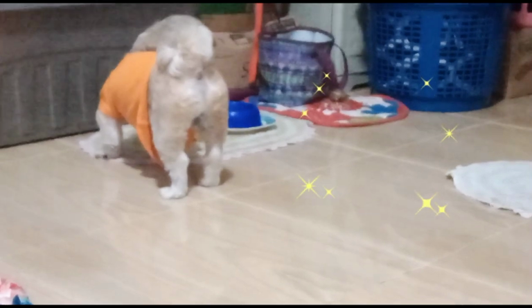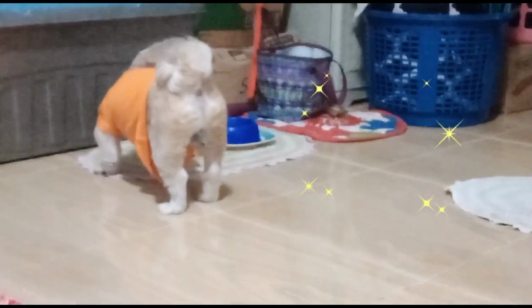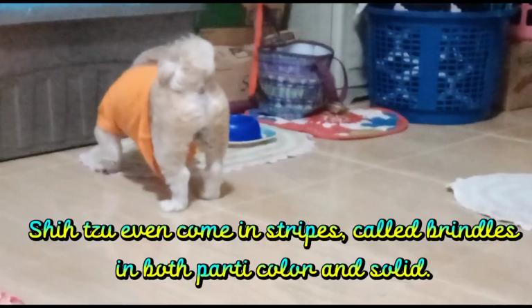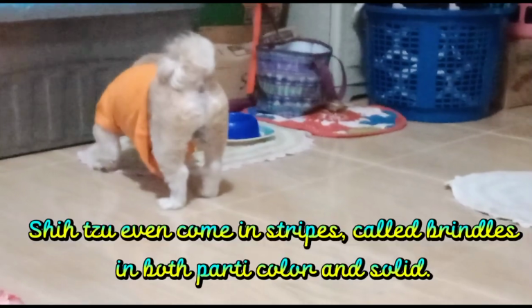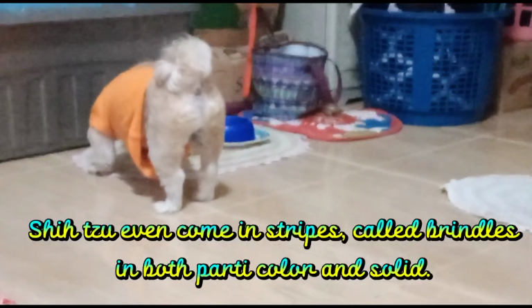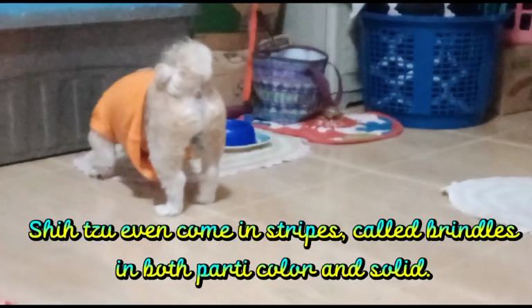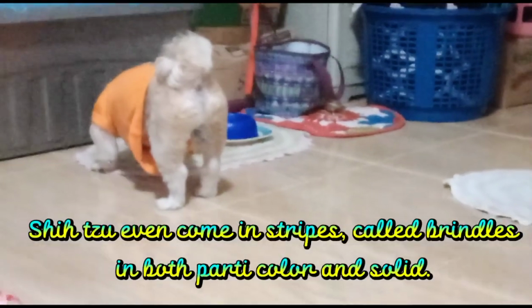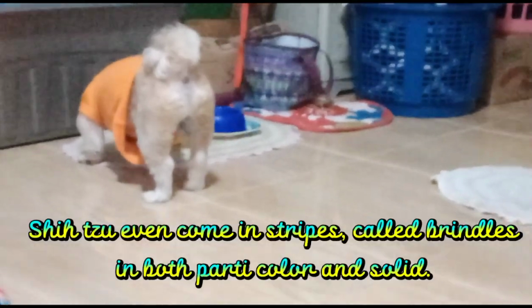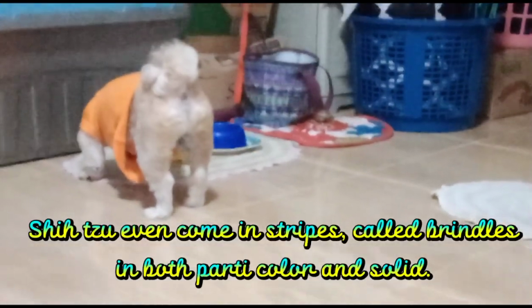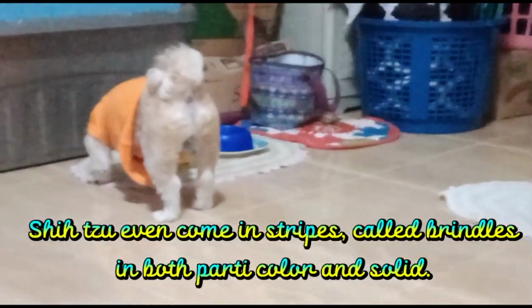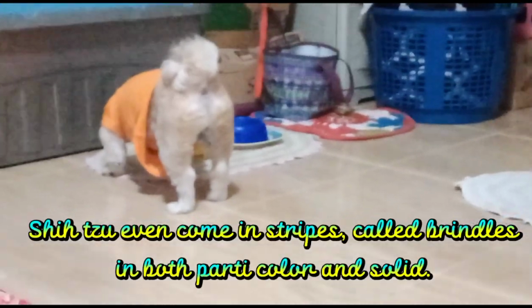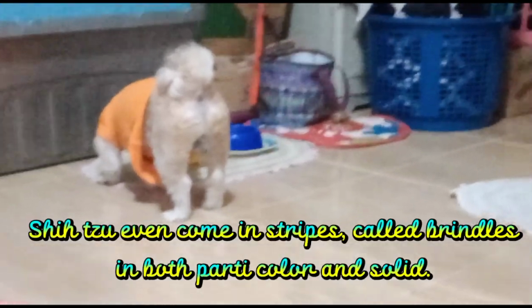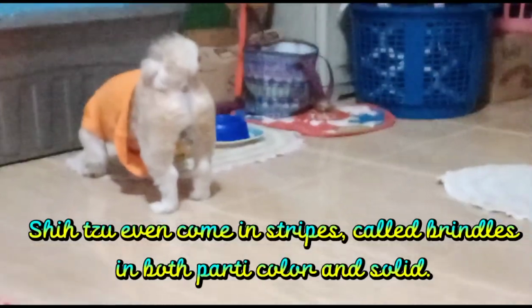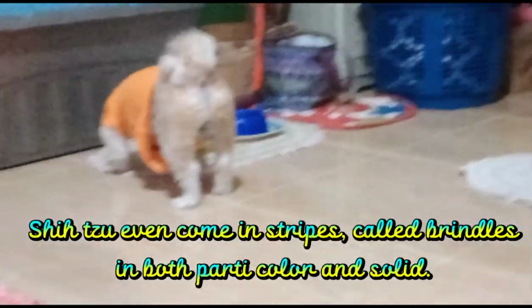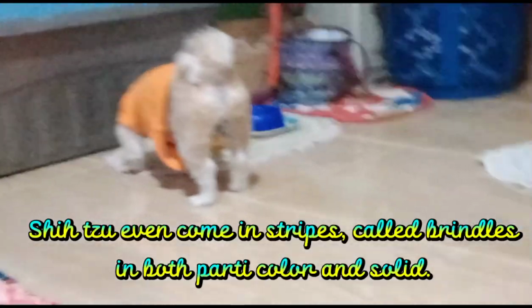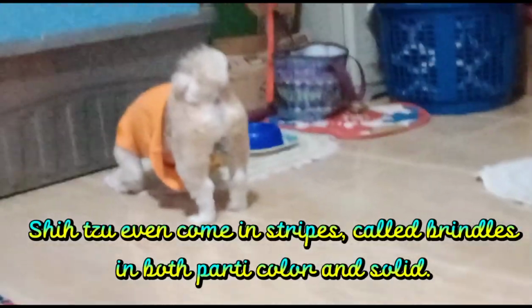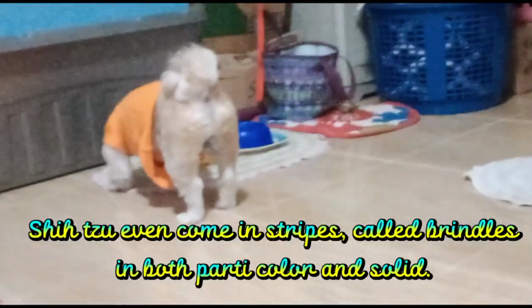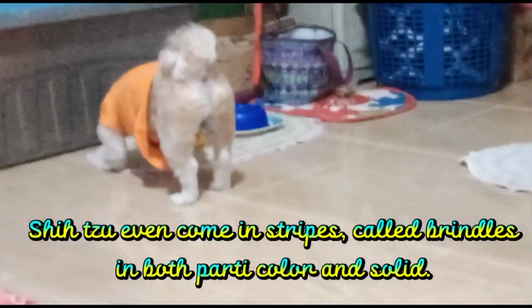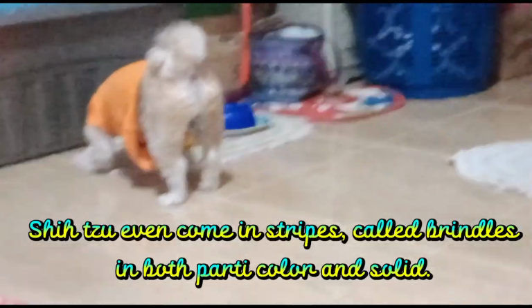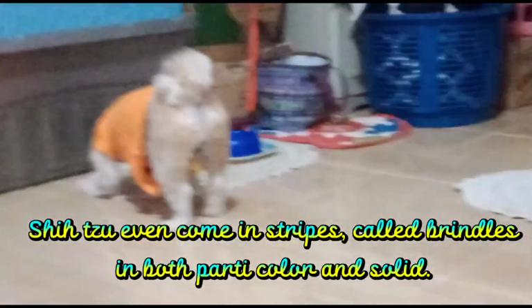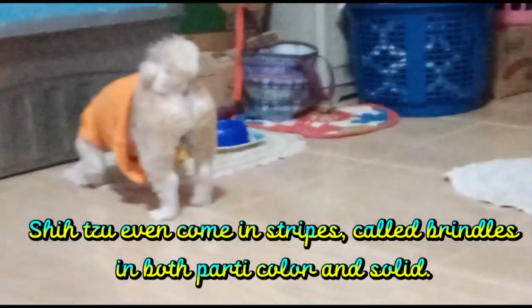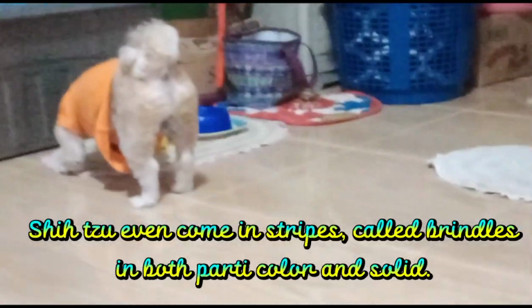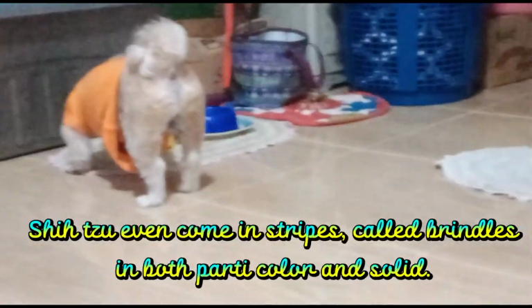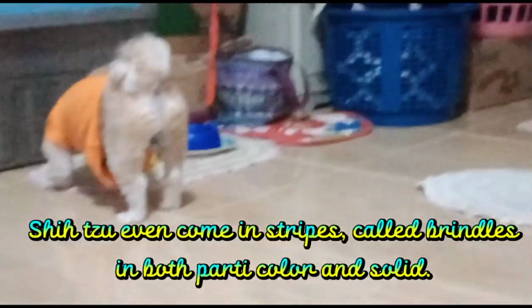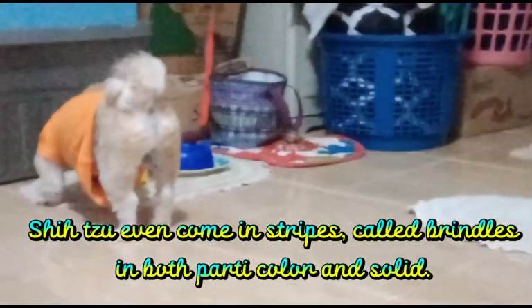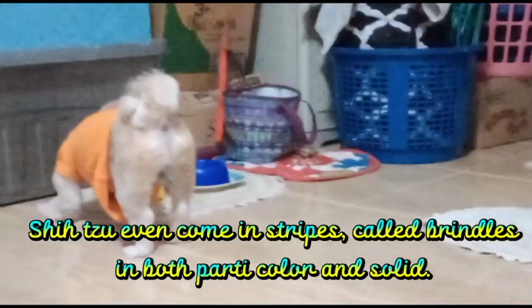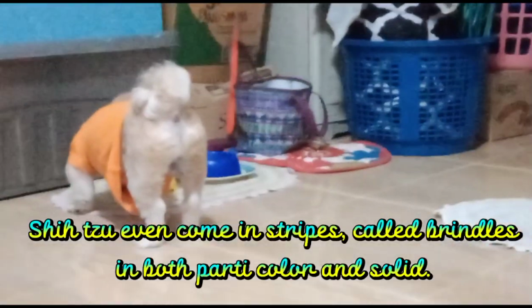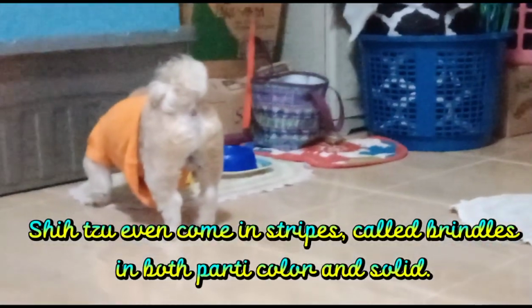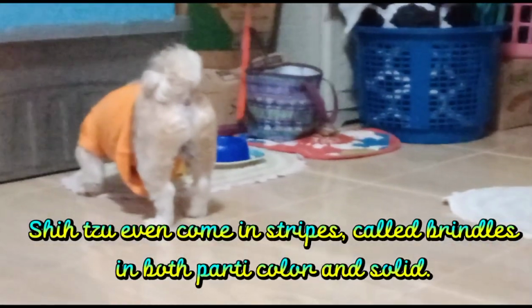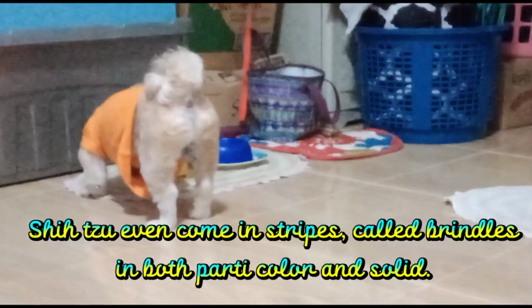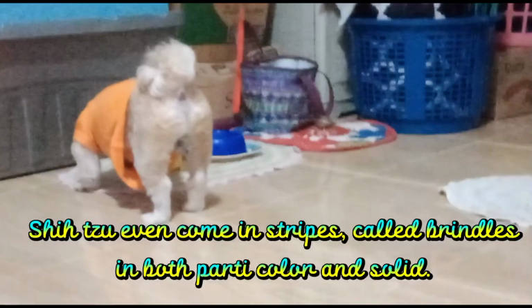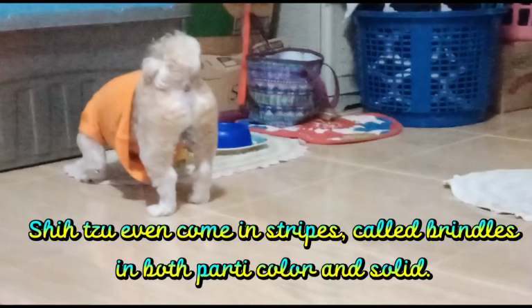Shih Tzu even come in stripes, called brindle, in both parti-color and solid.